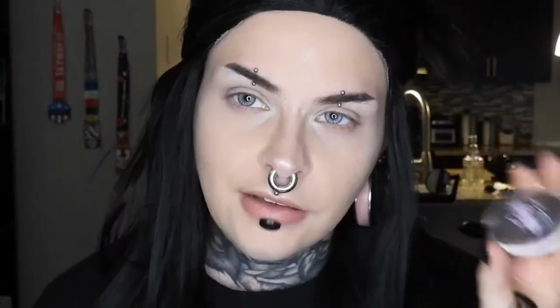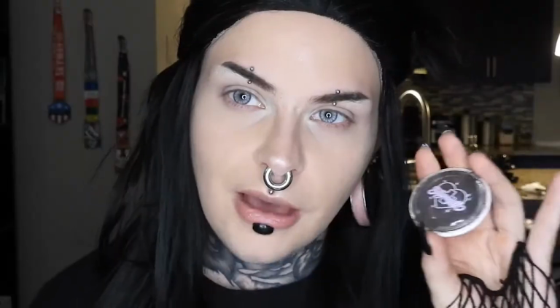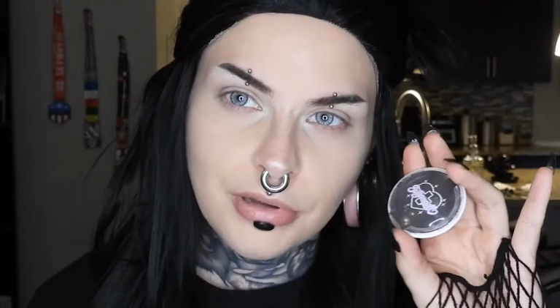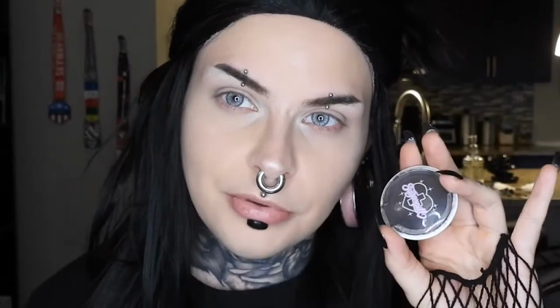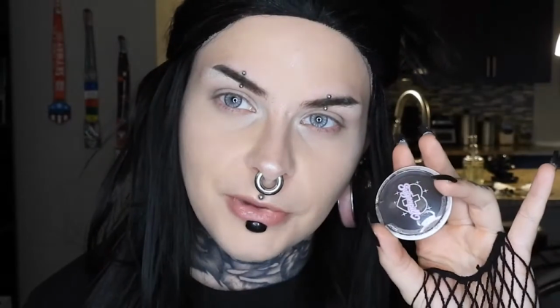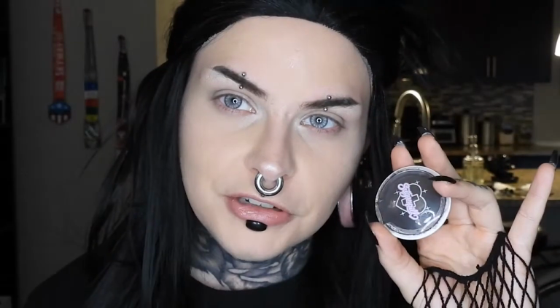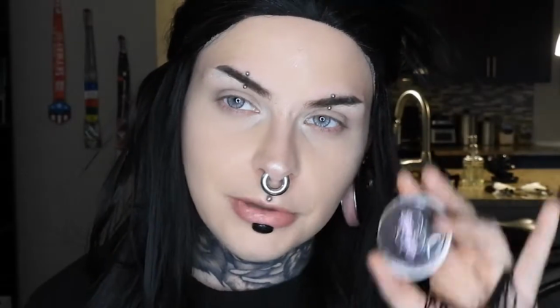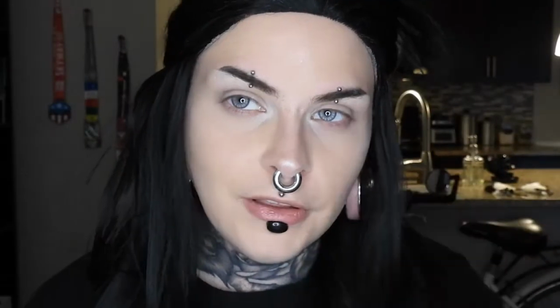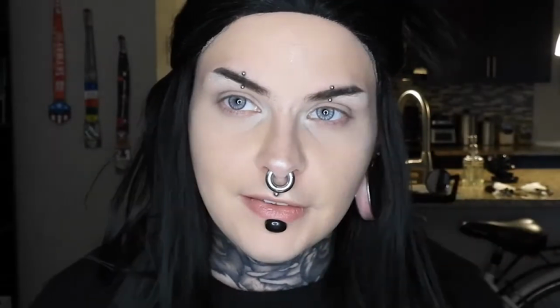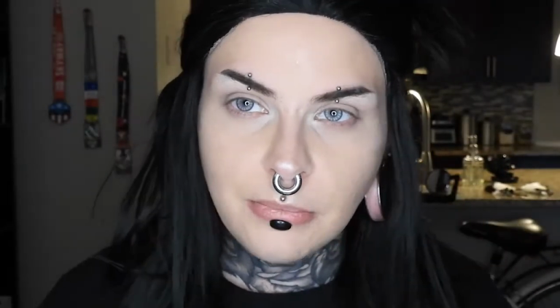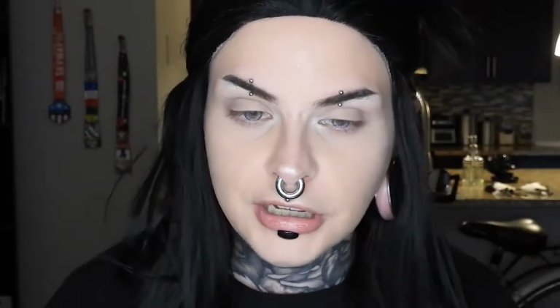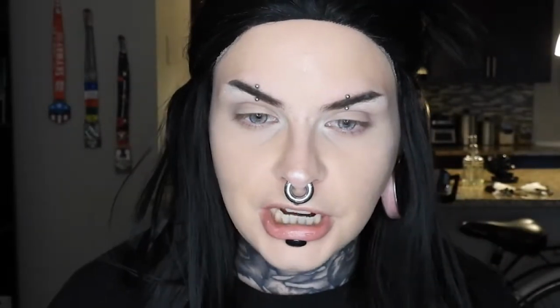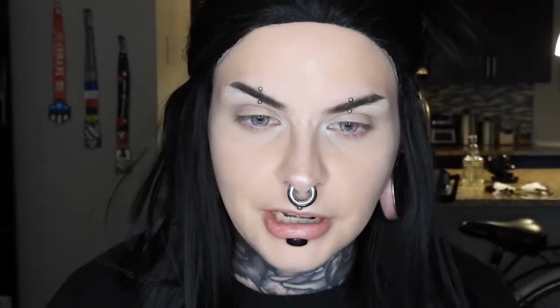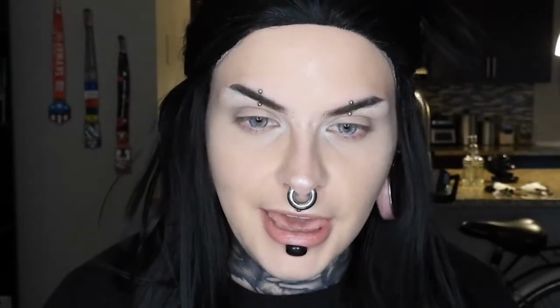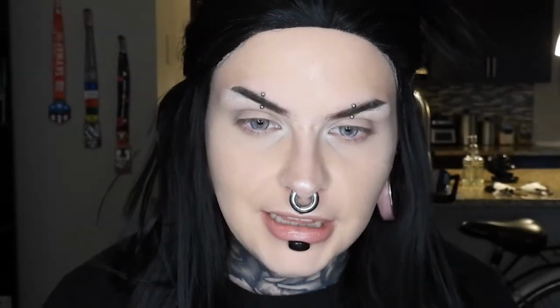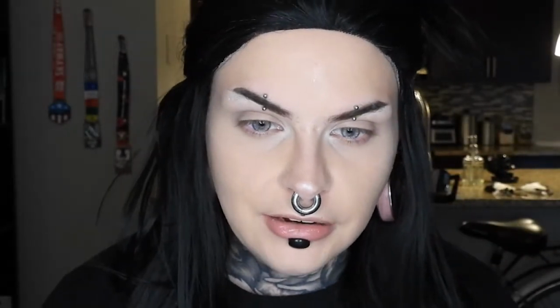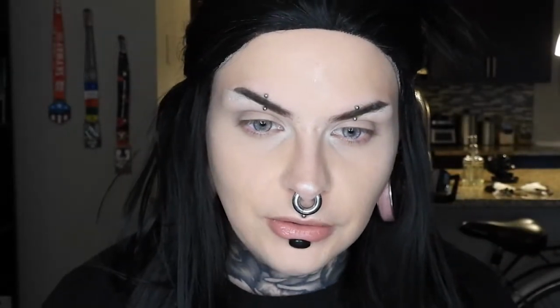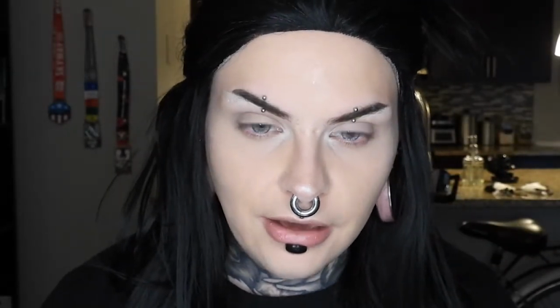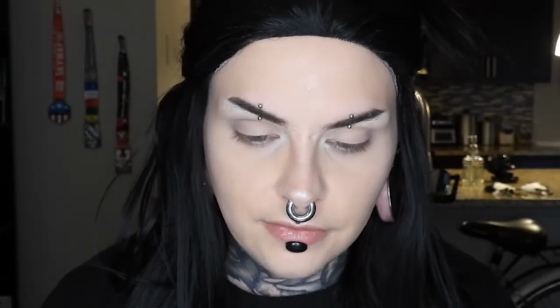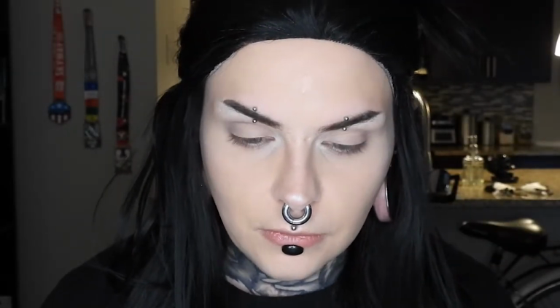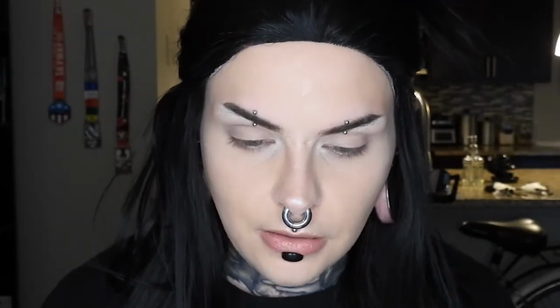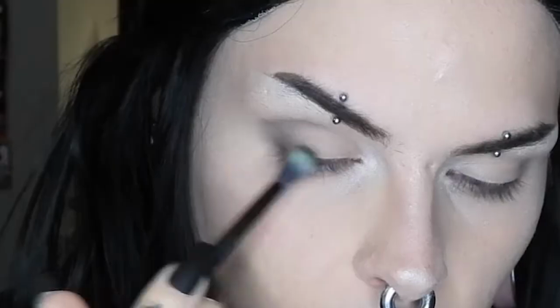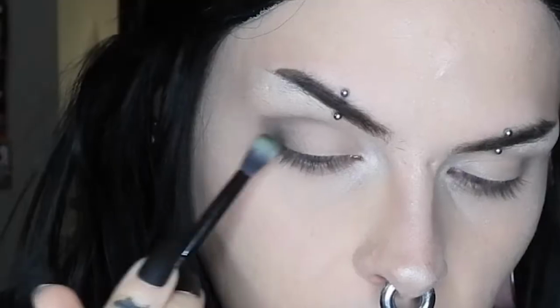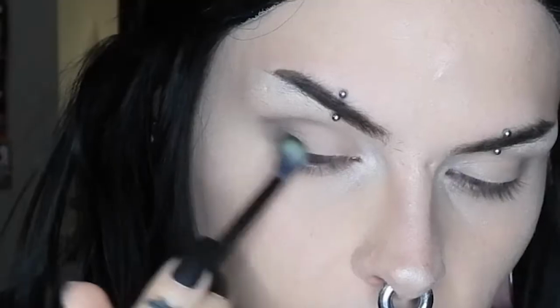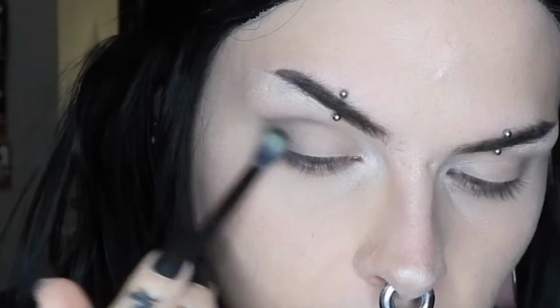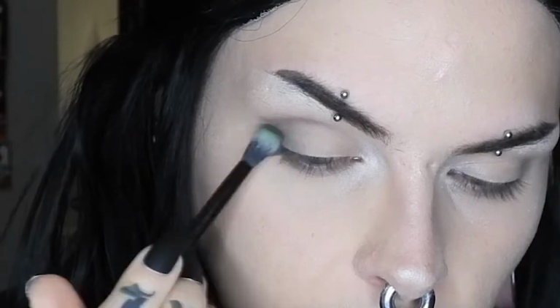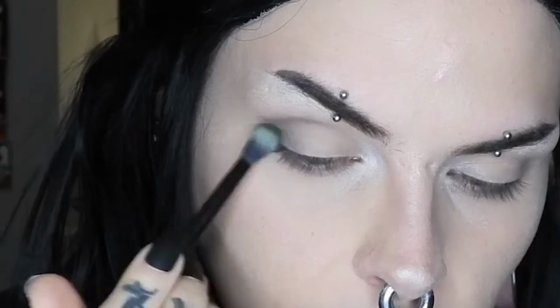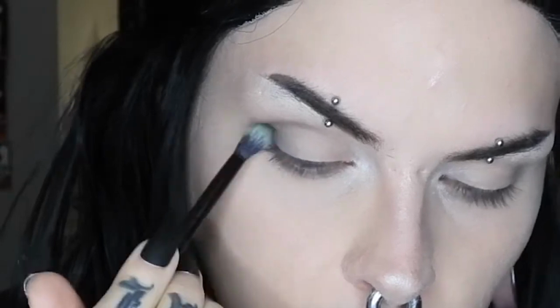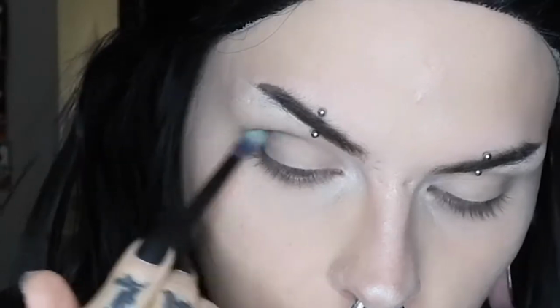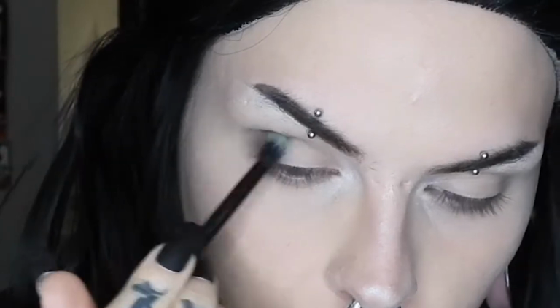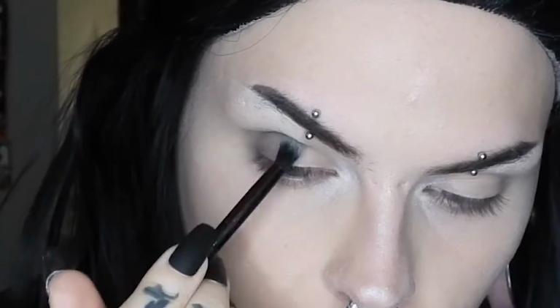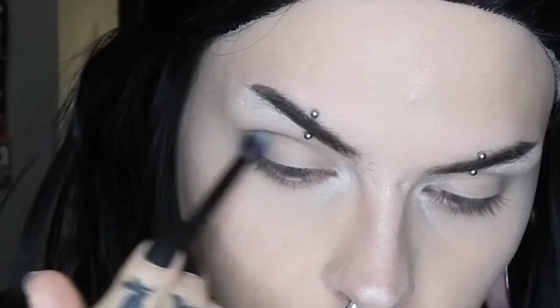Now I've got Bulletproof by Sugarpill, same brush, and I'm going to be adding that to the outer corner as well. I'm just applying it very softly.